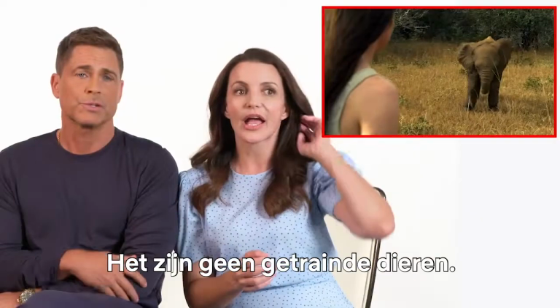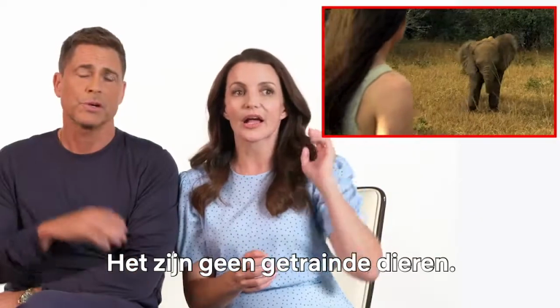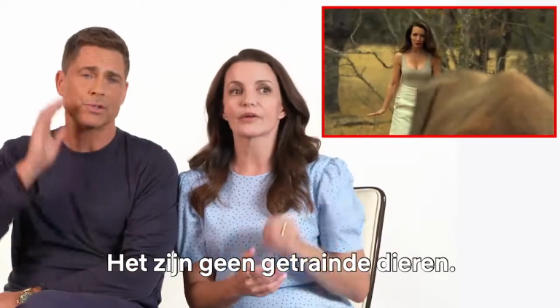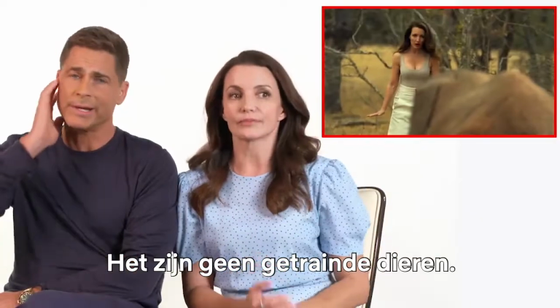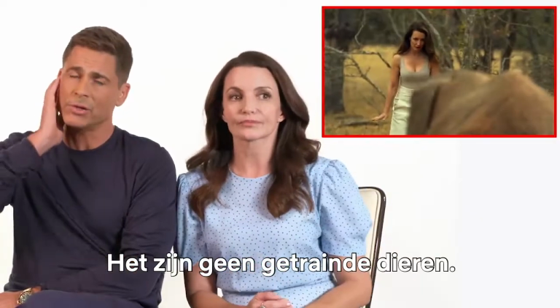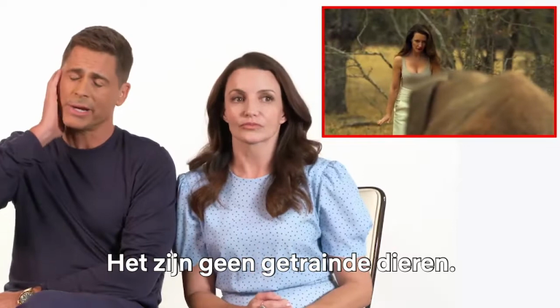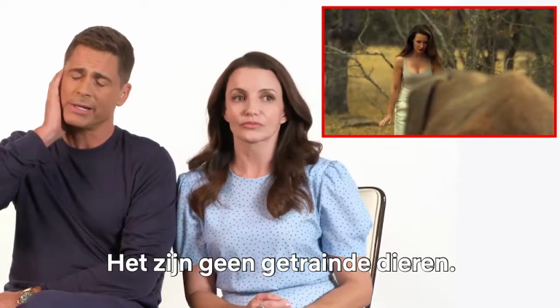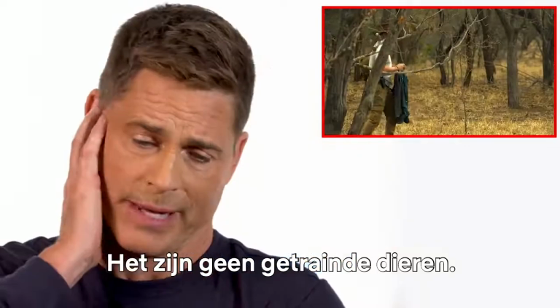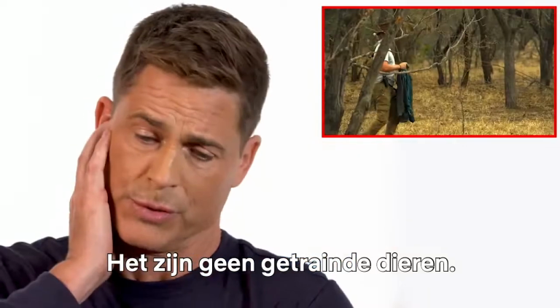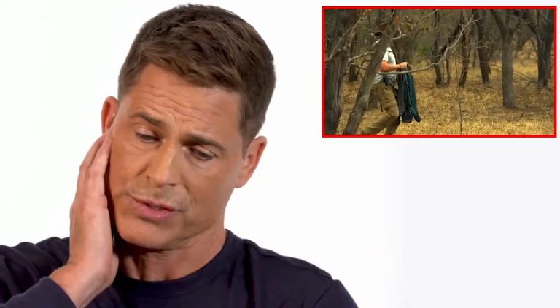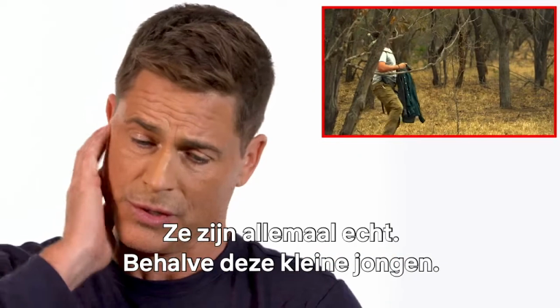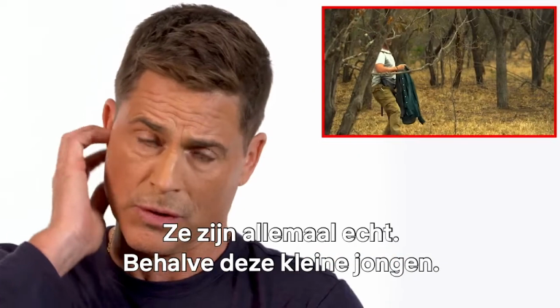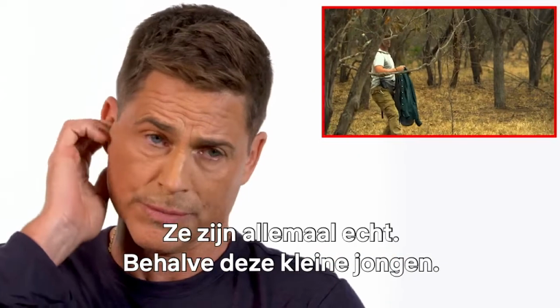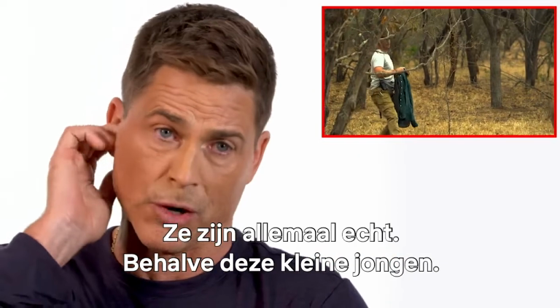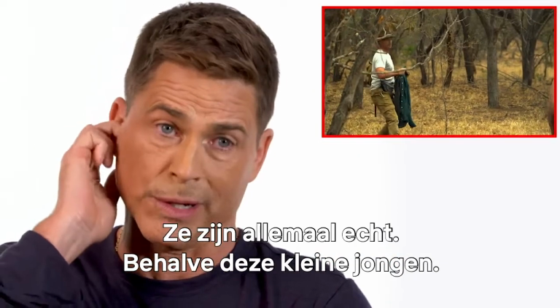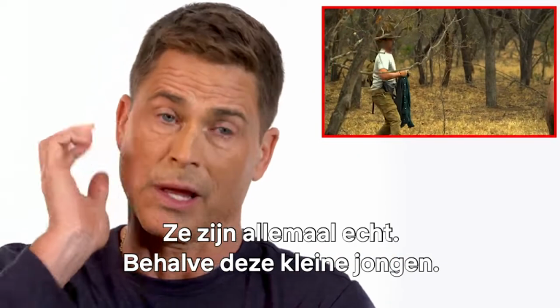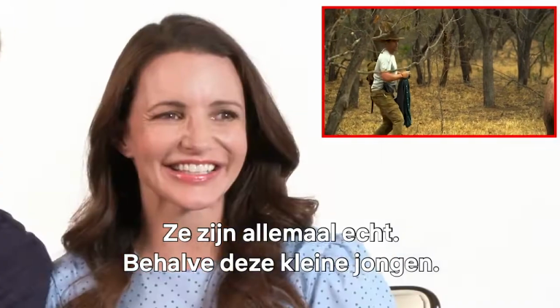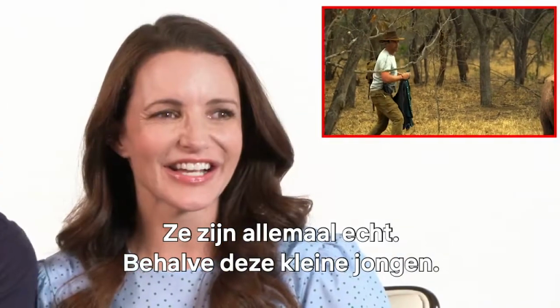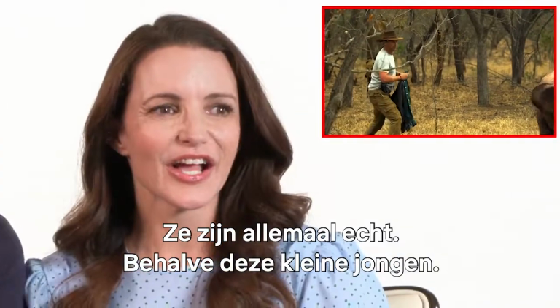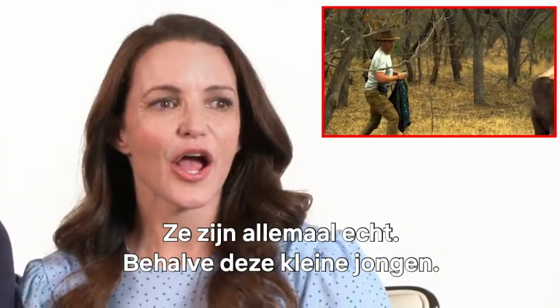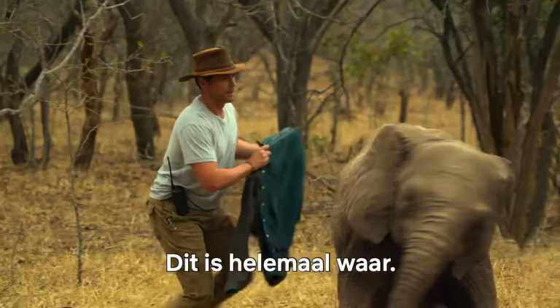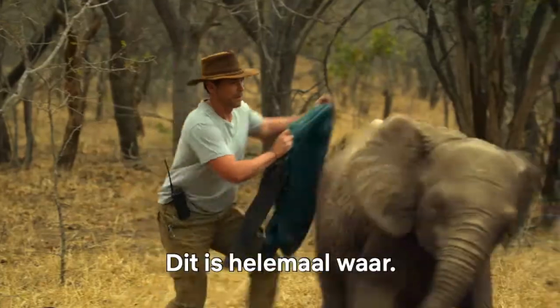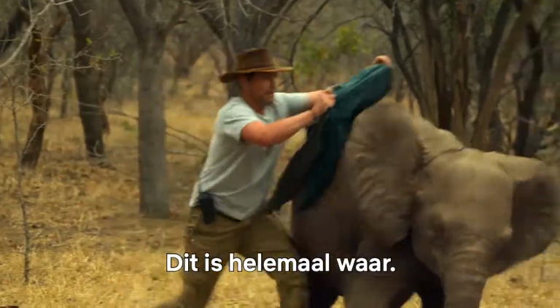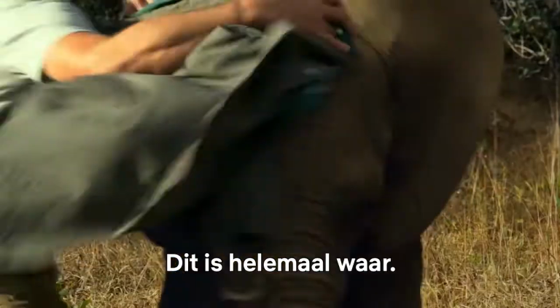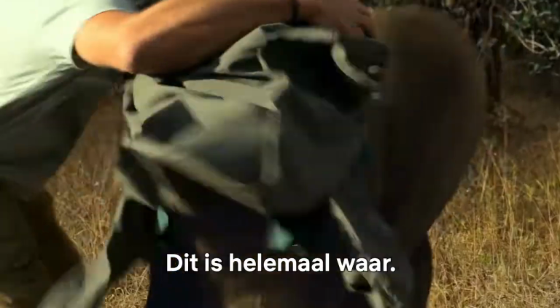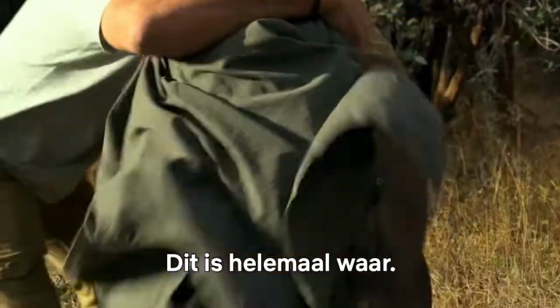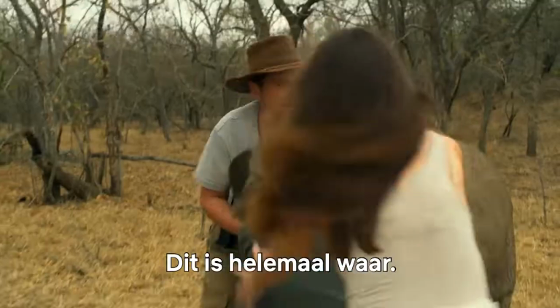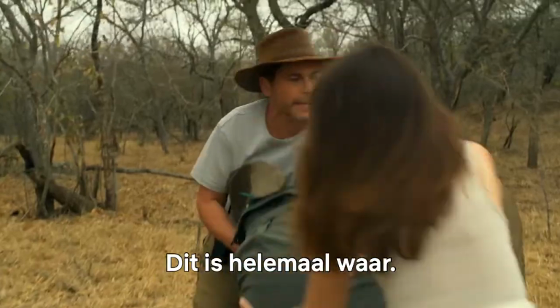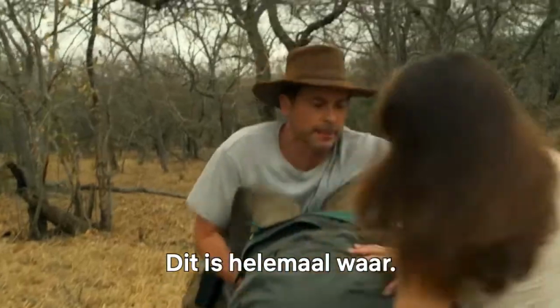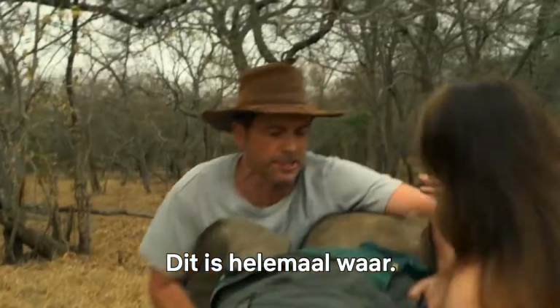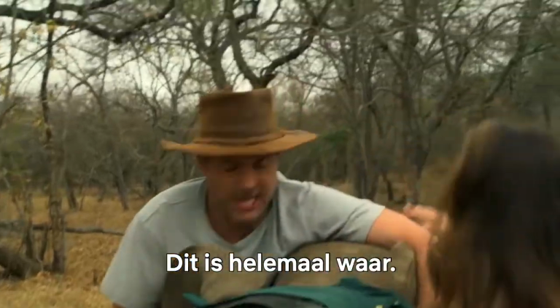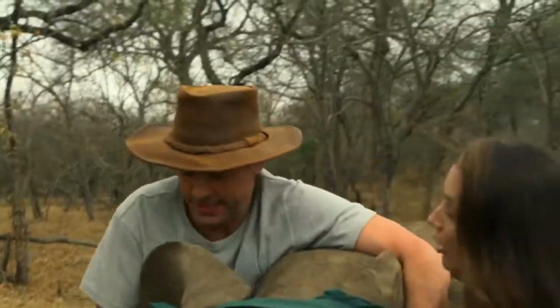There are no trained animals. They're all real, other than this little guy. This is actually real. This is very true.